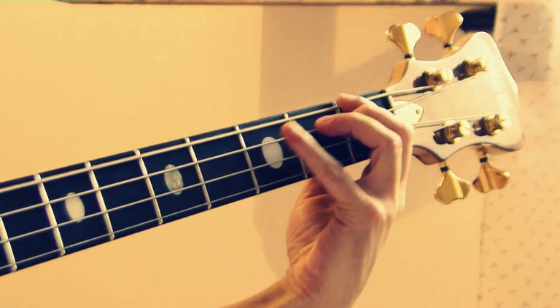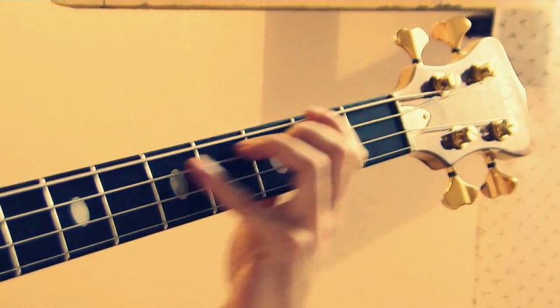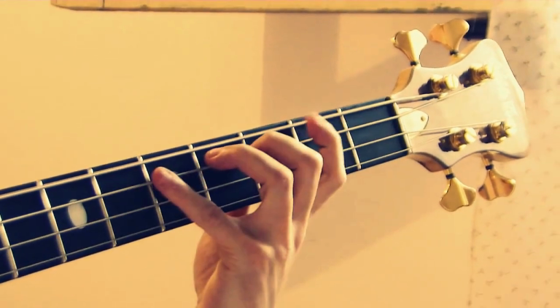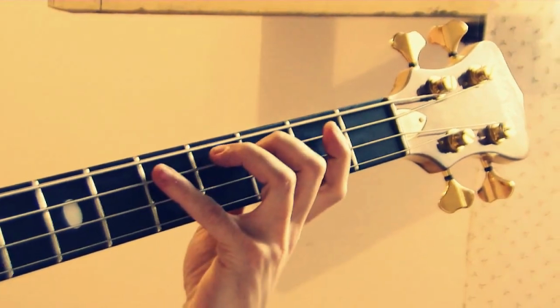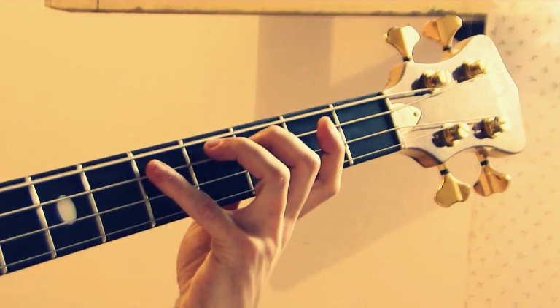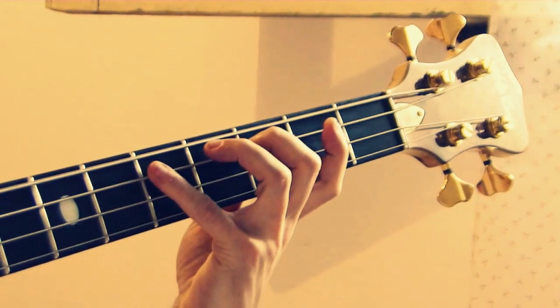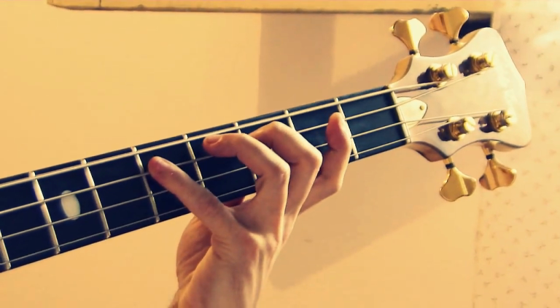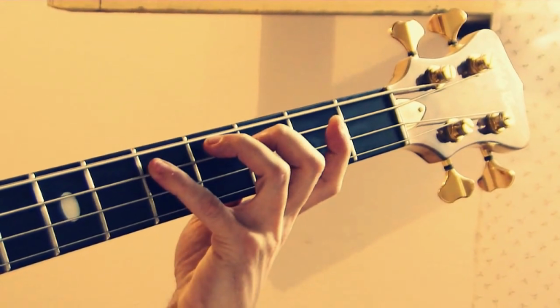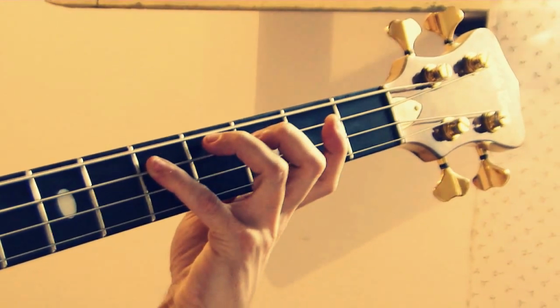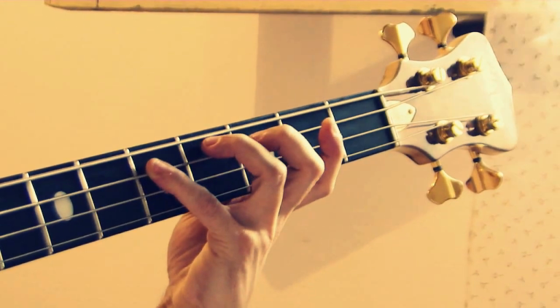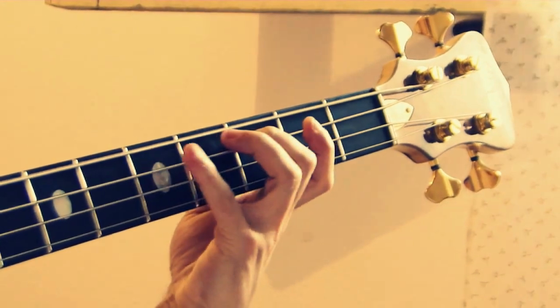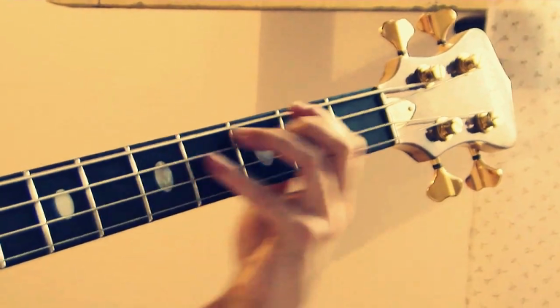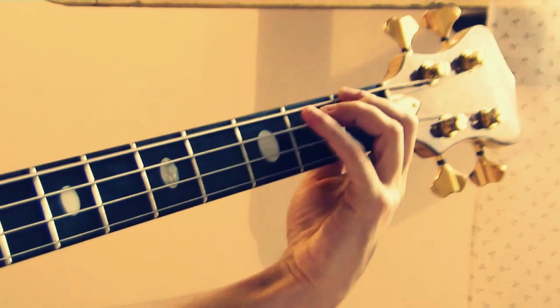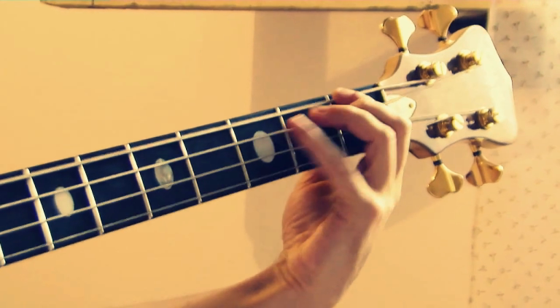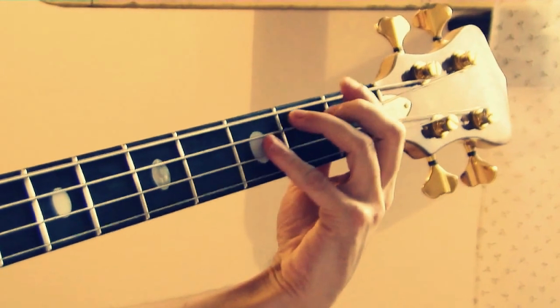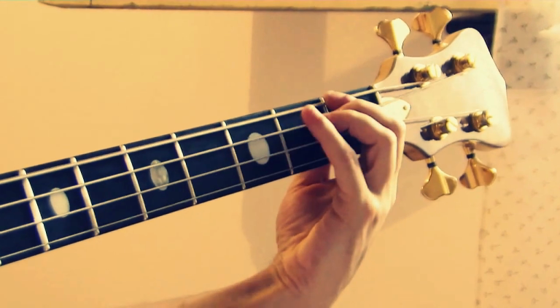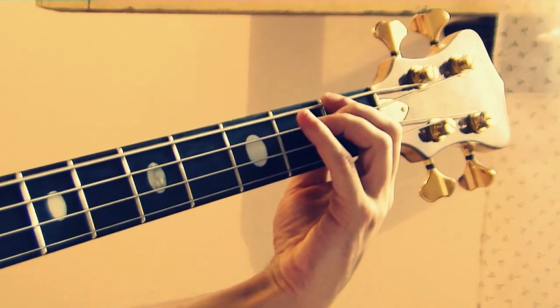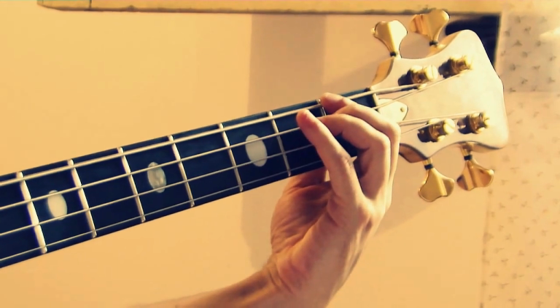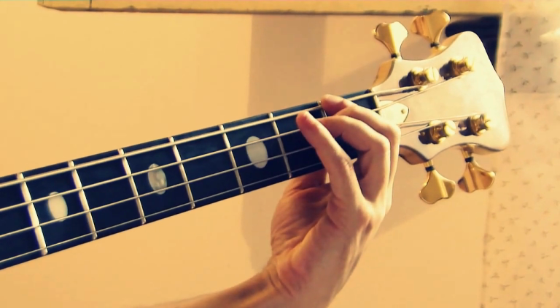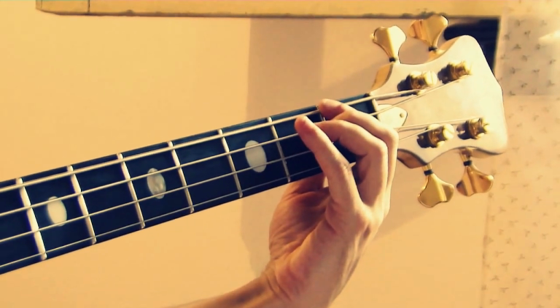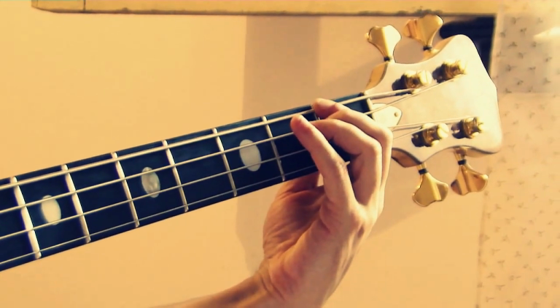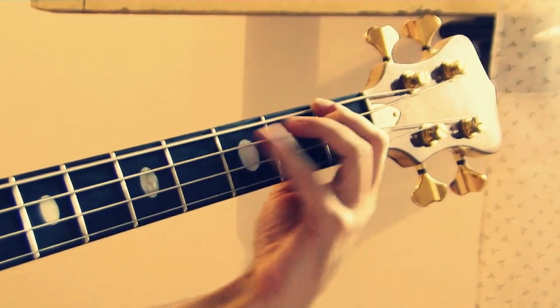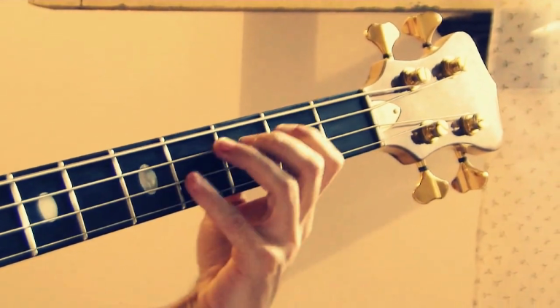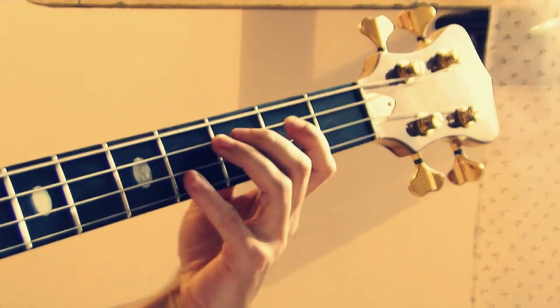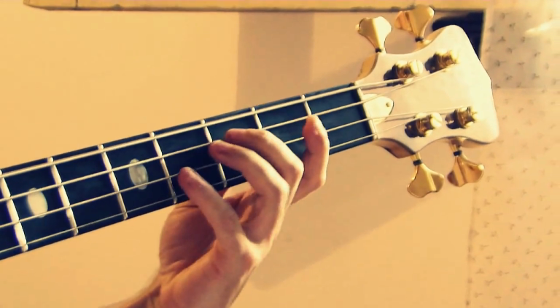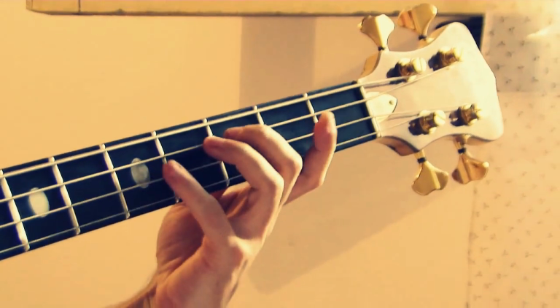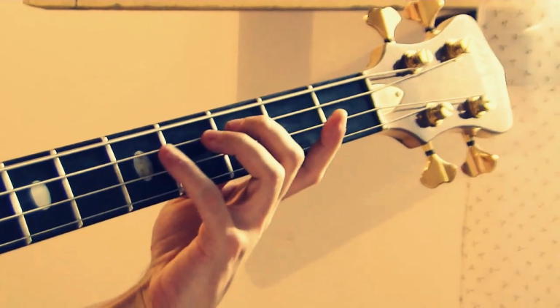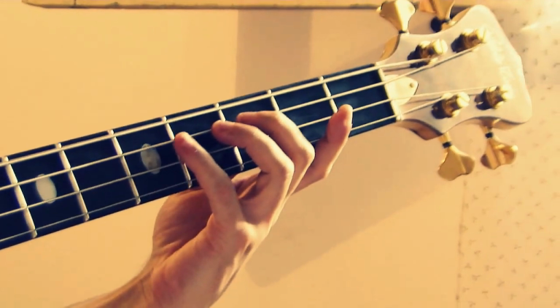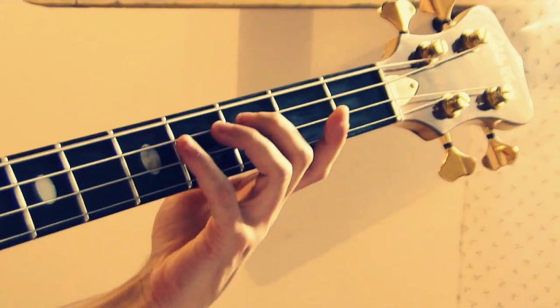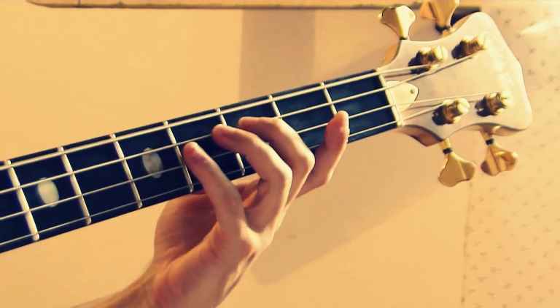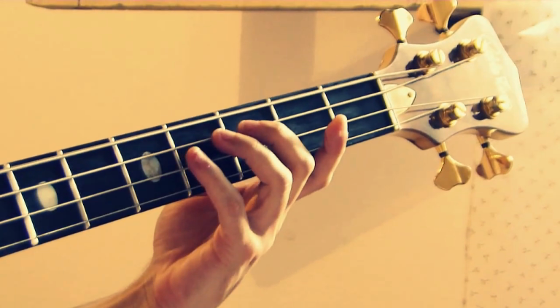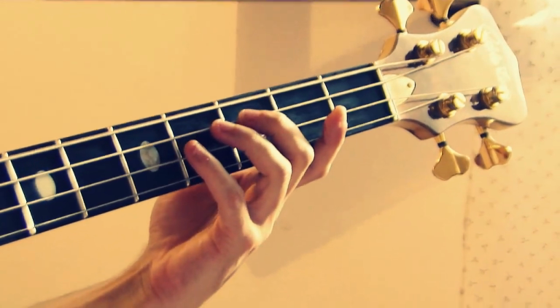Abriendo la mano — opening the hand — todo en la misma posición ahora. All in the same position now.